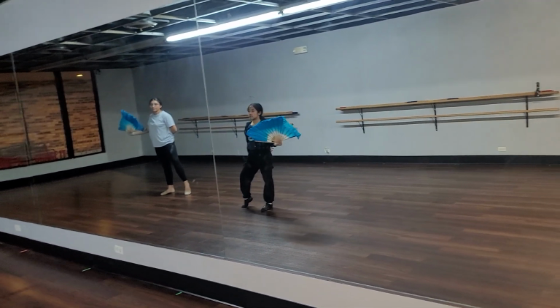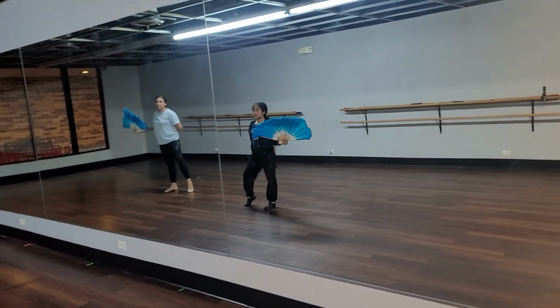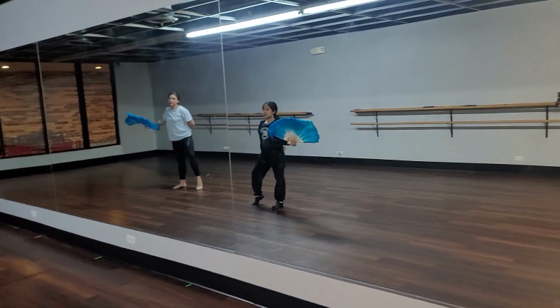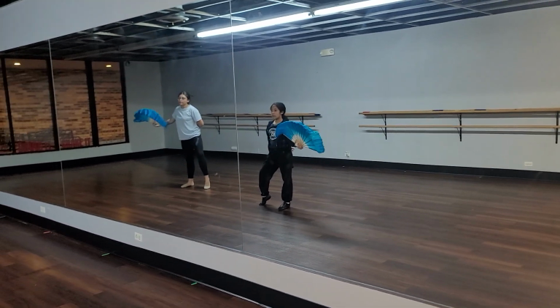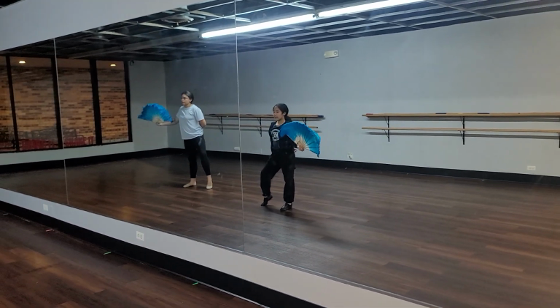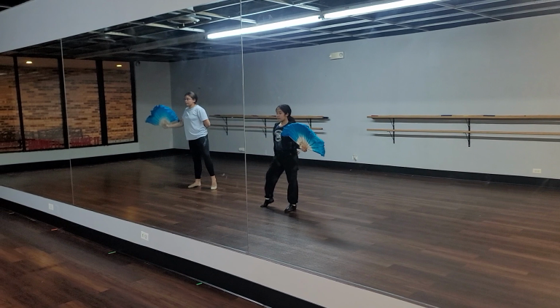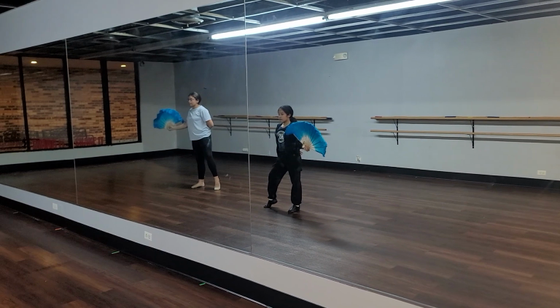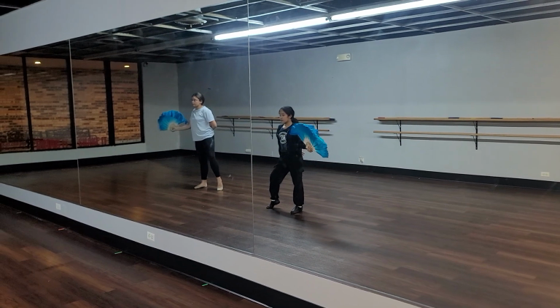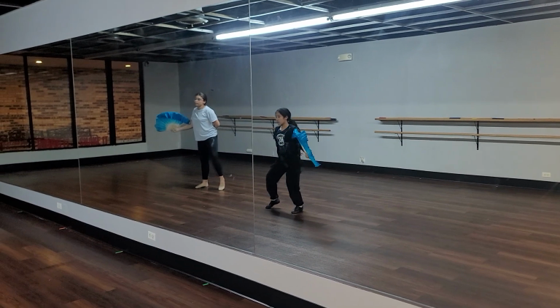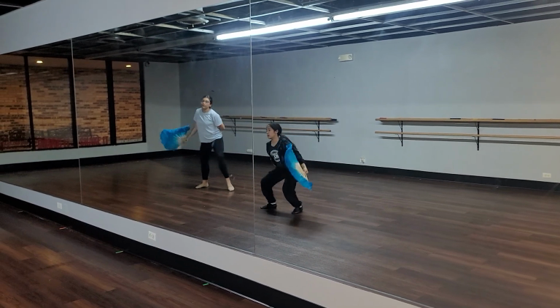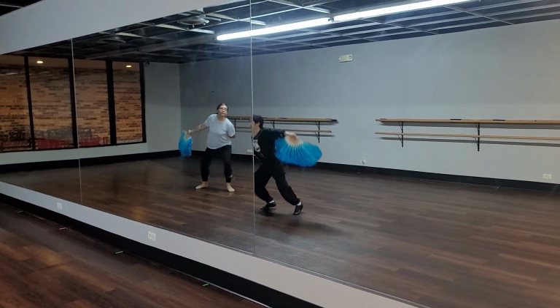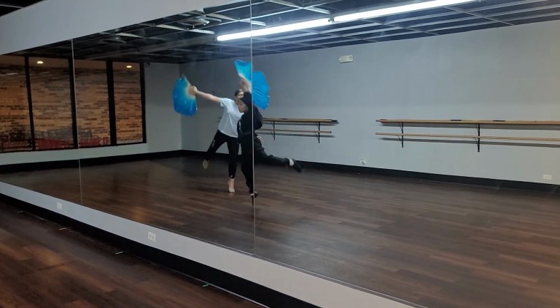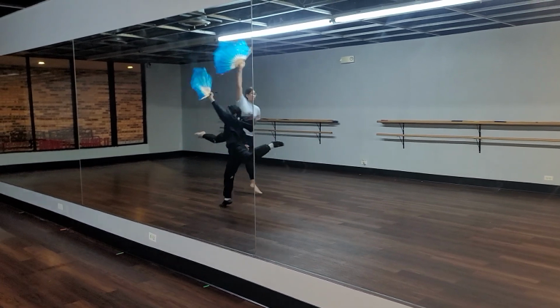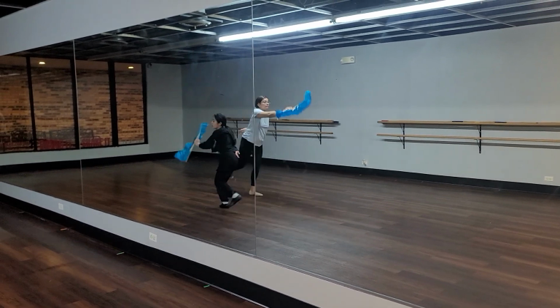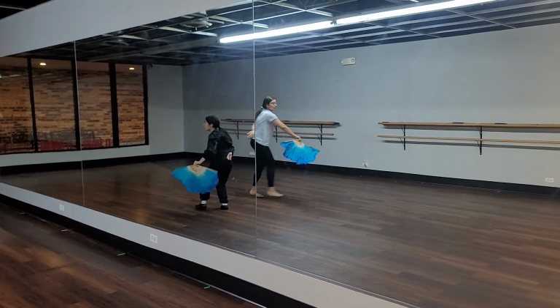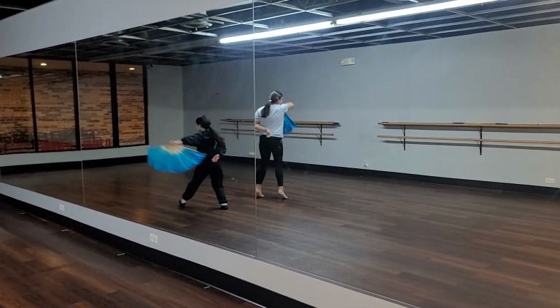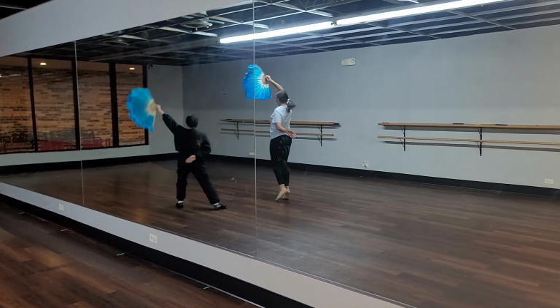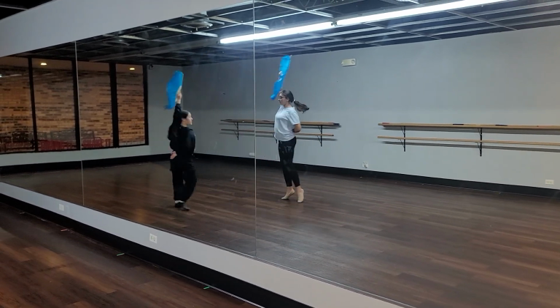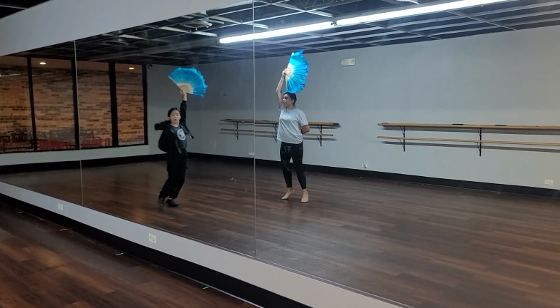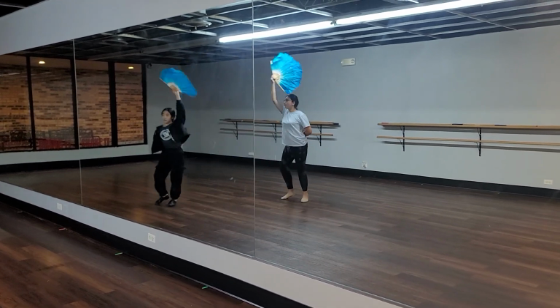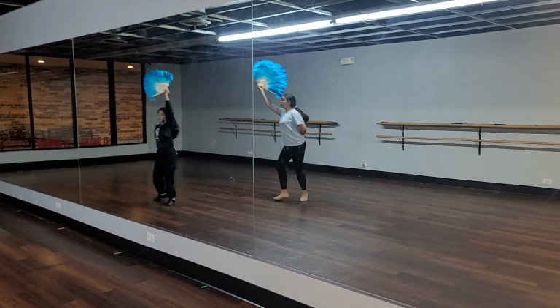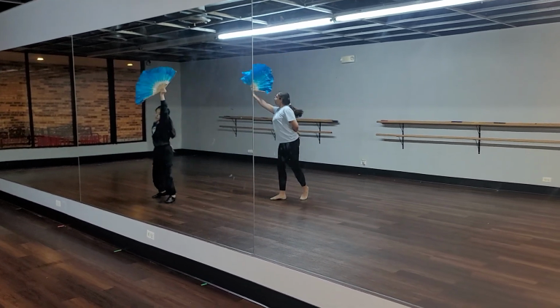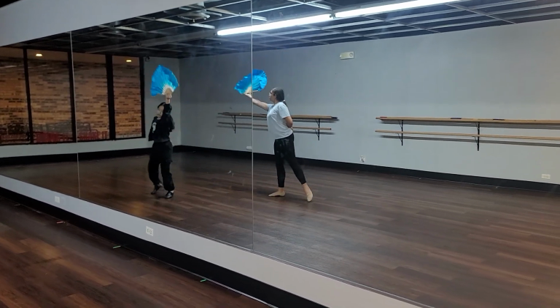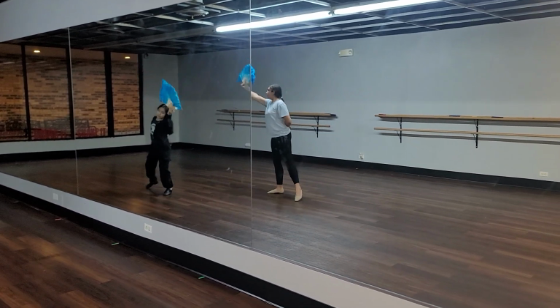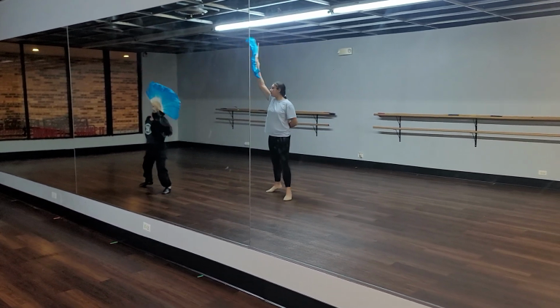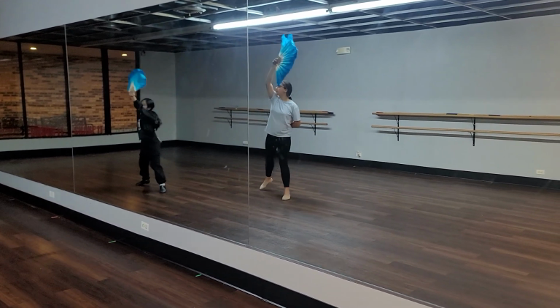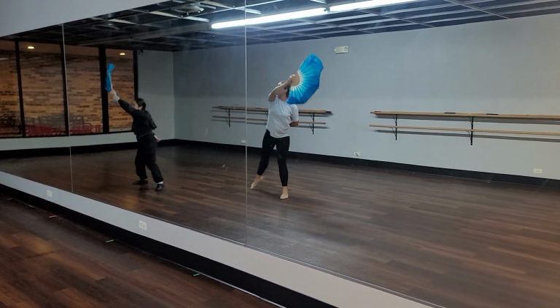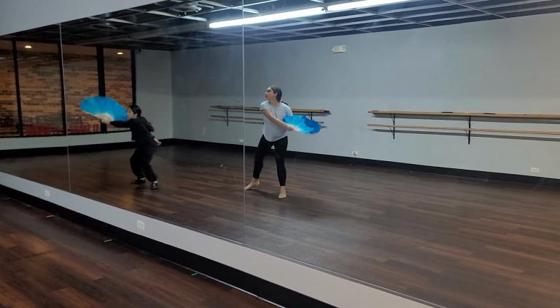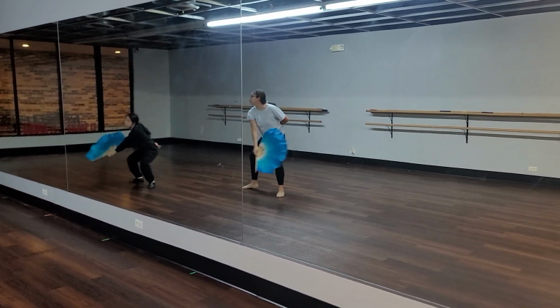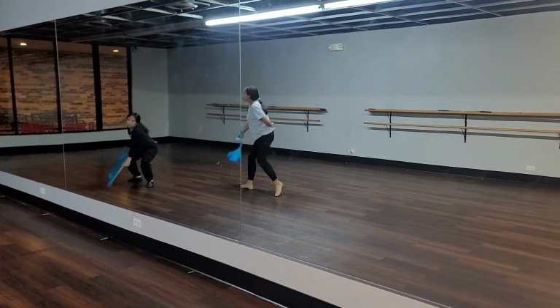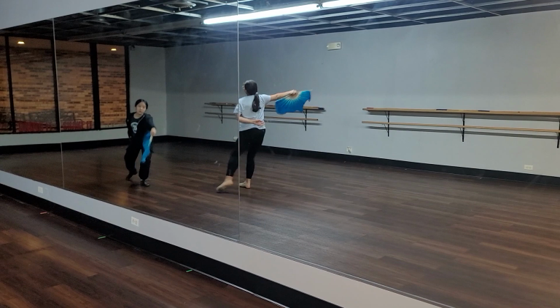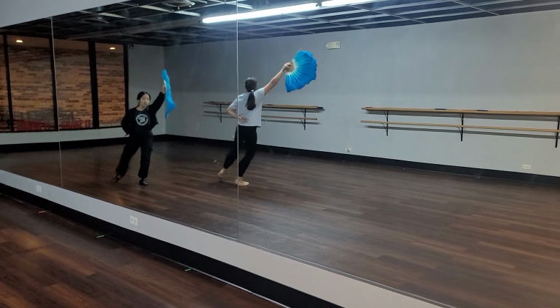And five, six, ready, go. Push off. Step, Sutenu. And one, two.